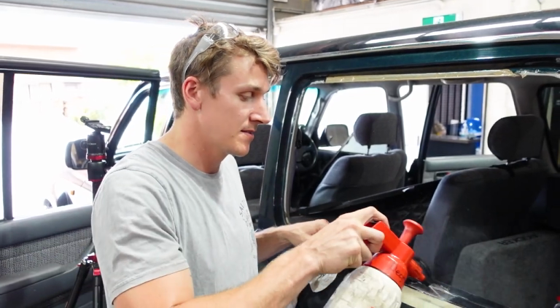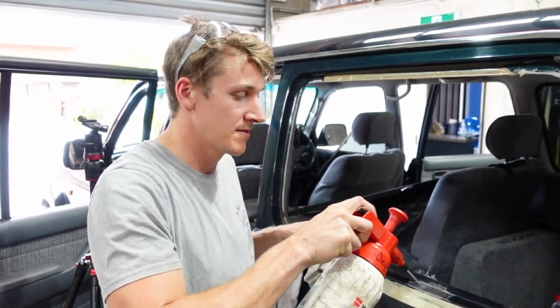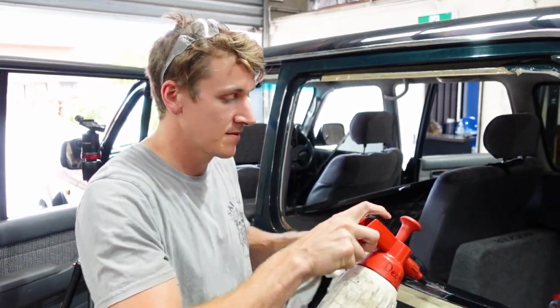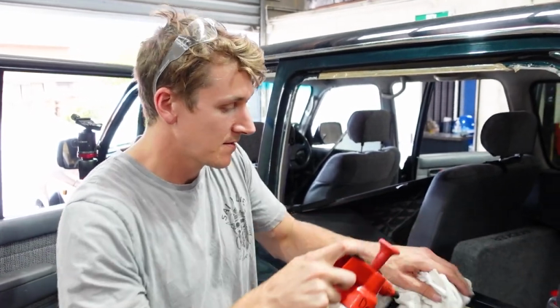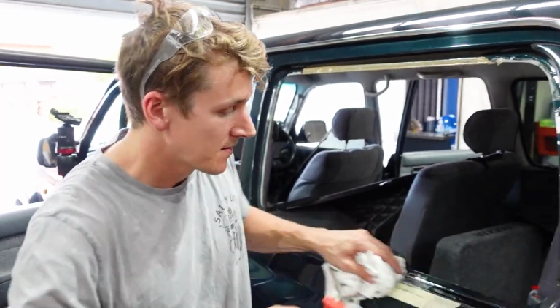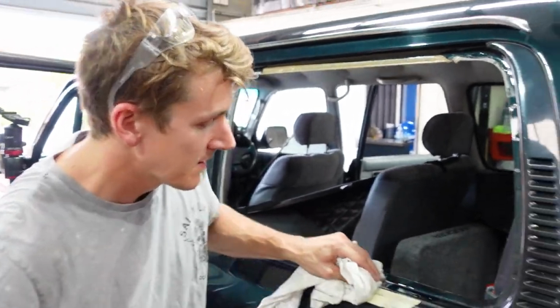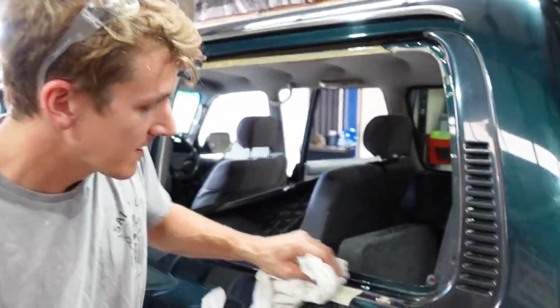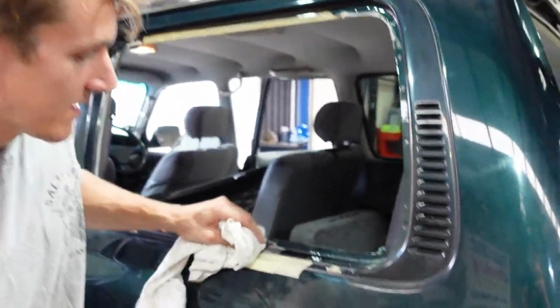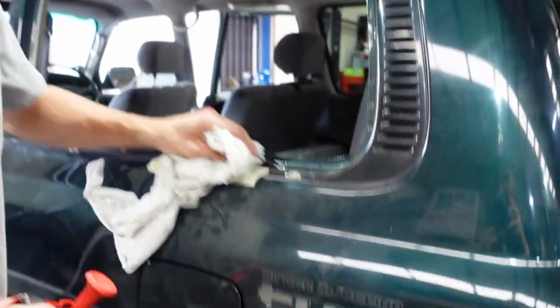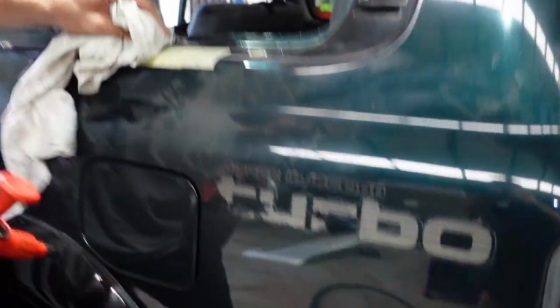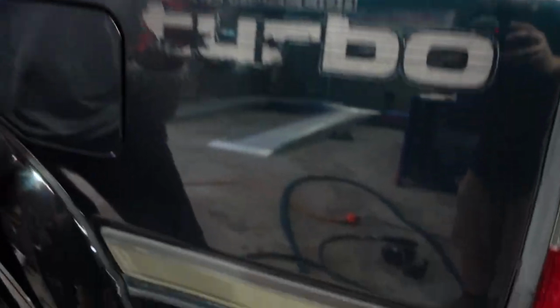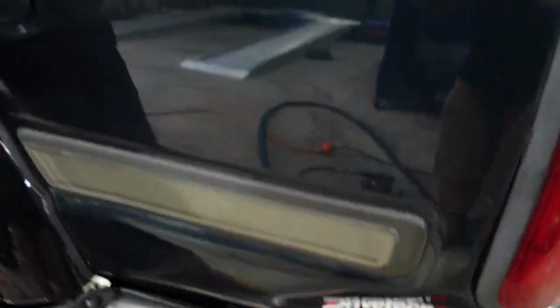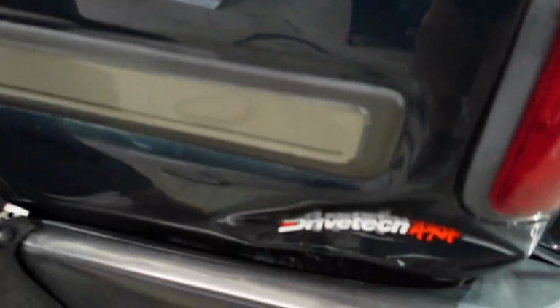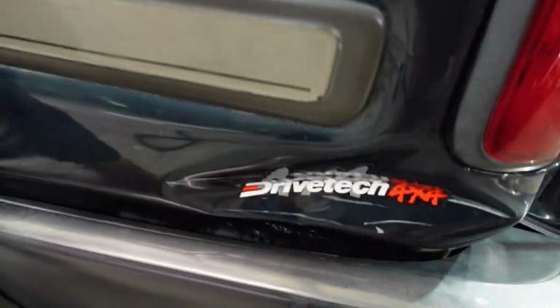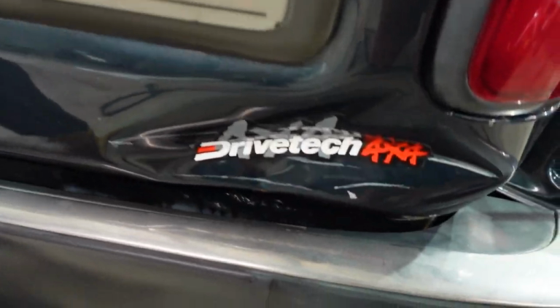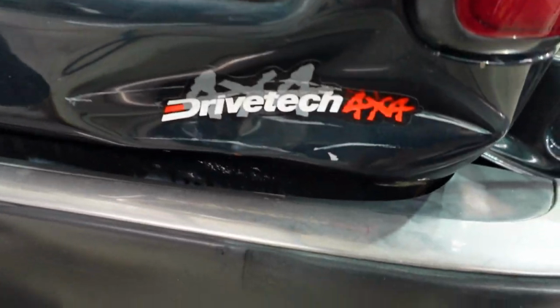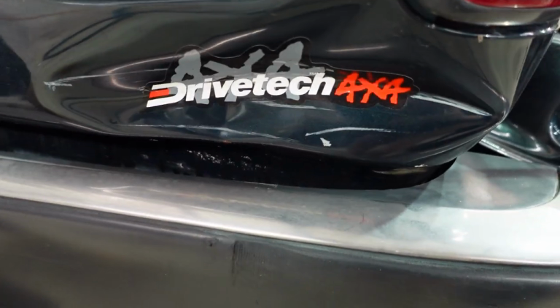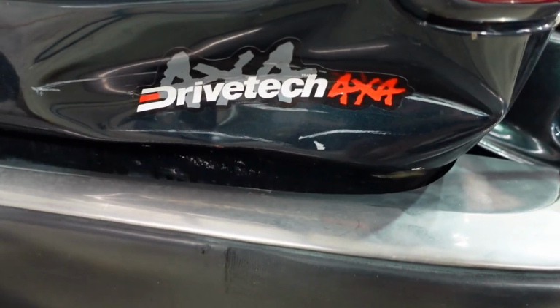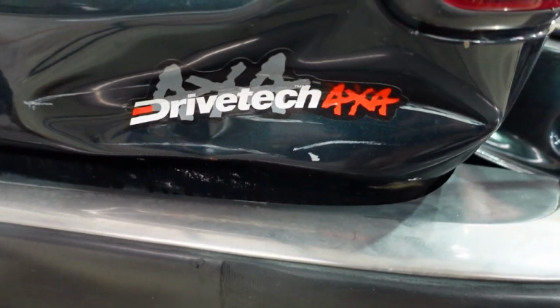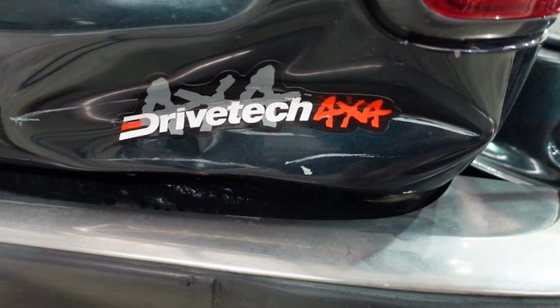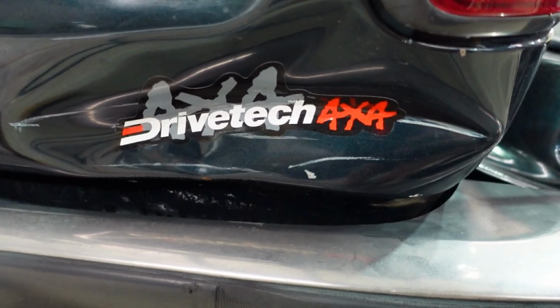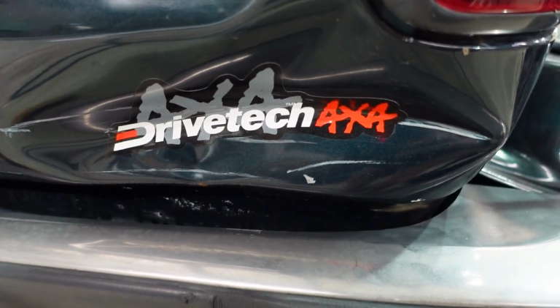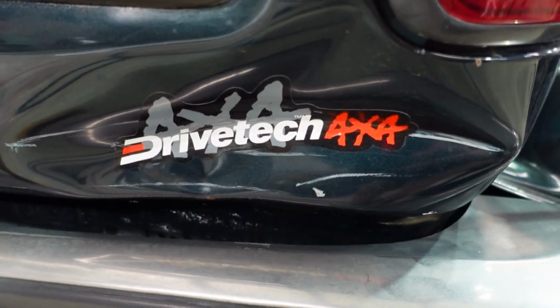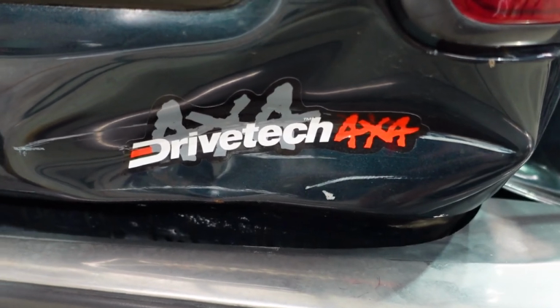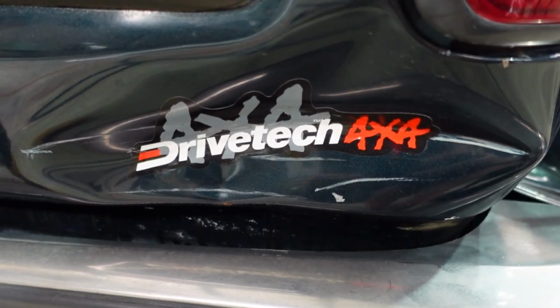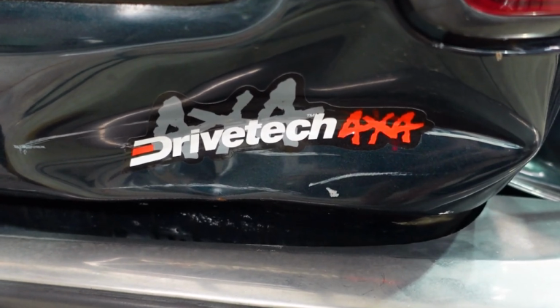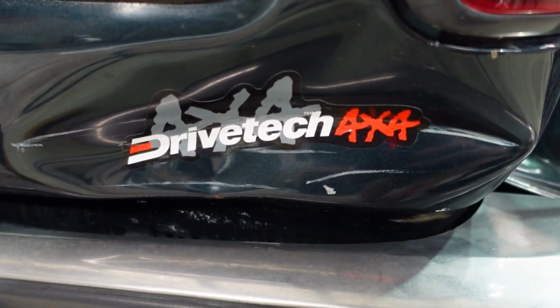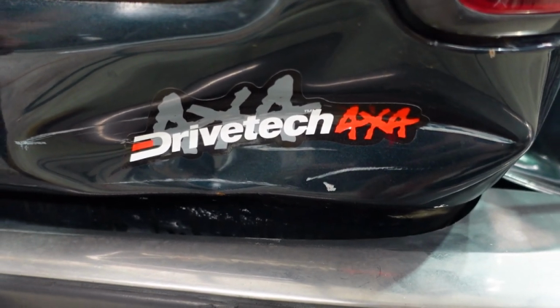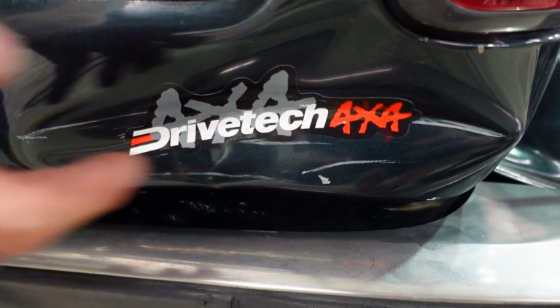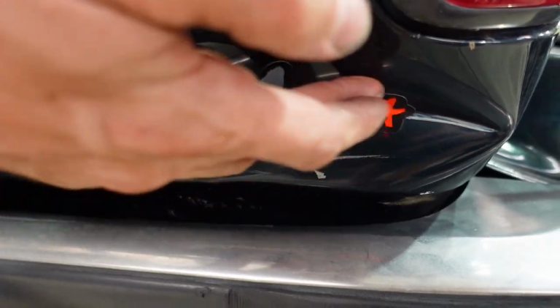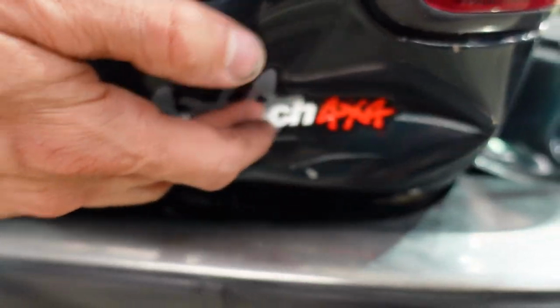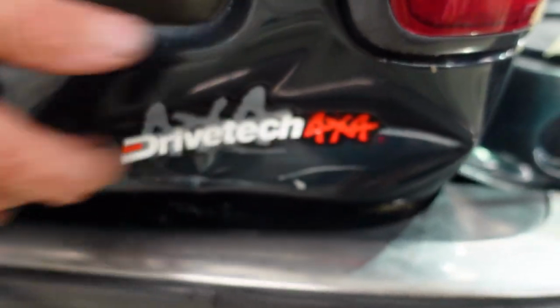Because we're getting this fixed as well — just a small dent. Put a sticker on it, it's all good. Drive Tech, save the day!